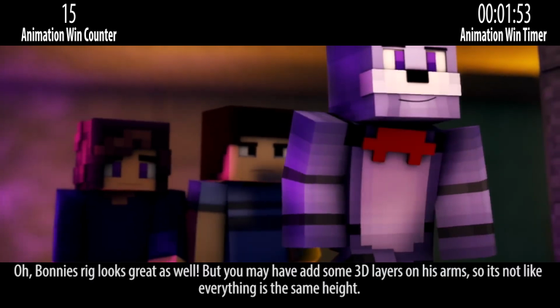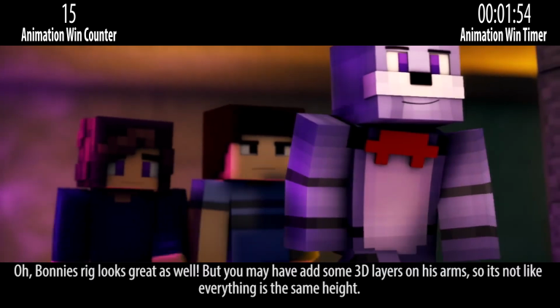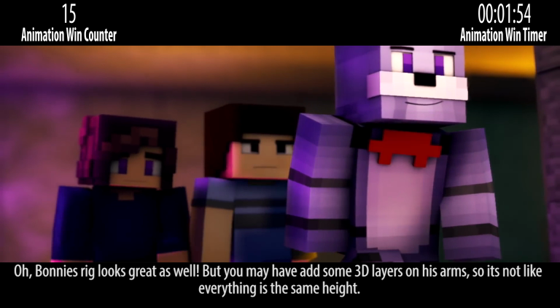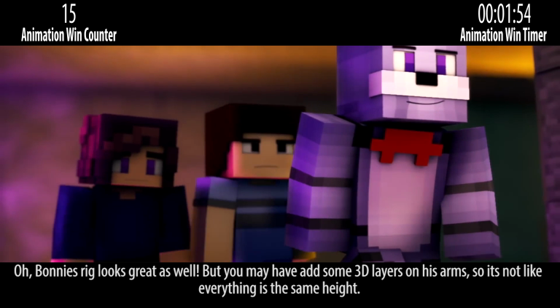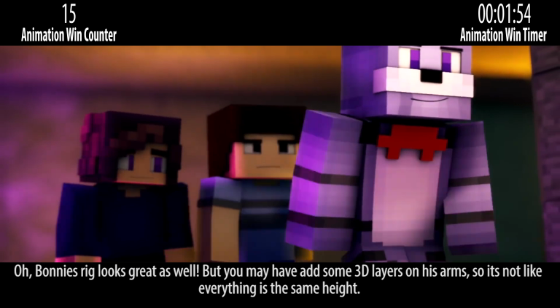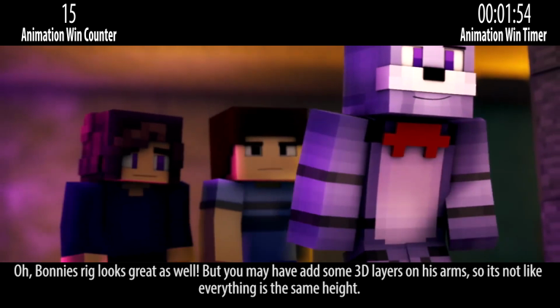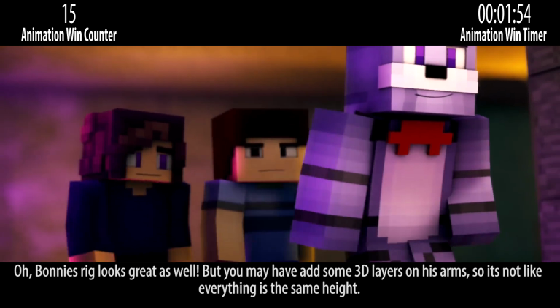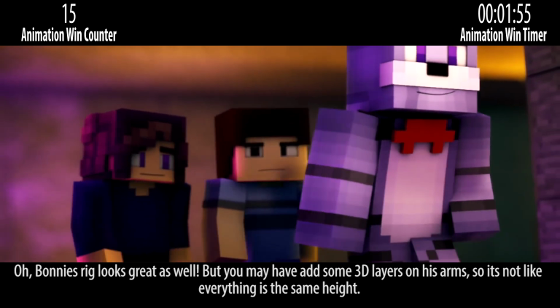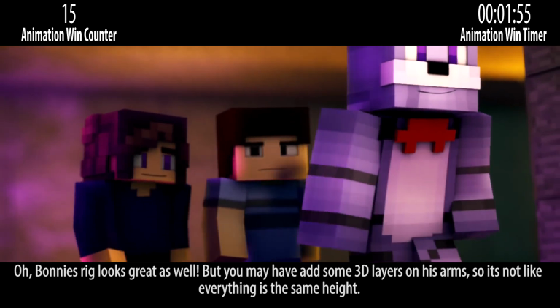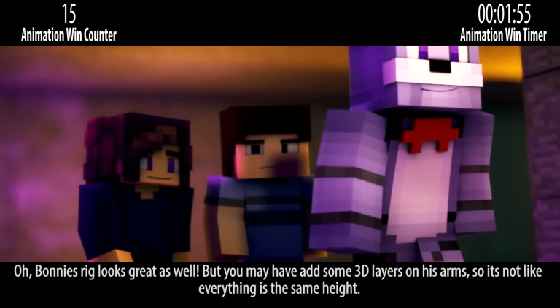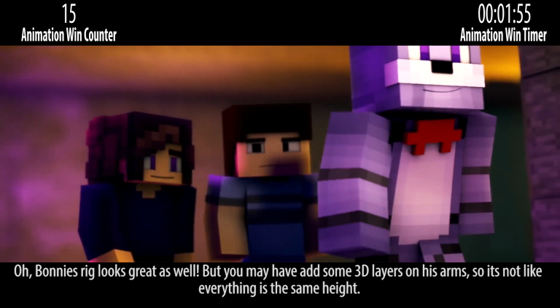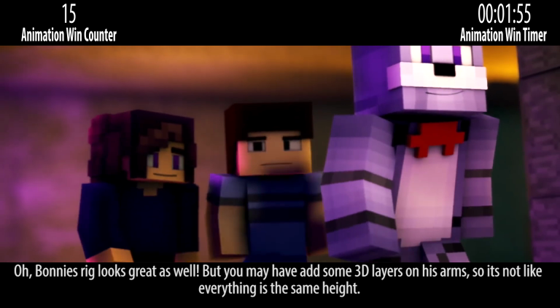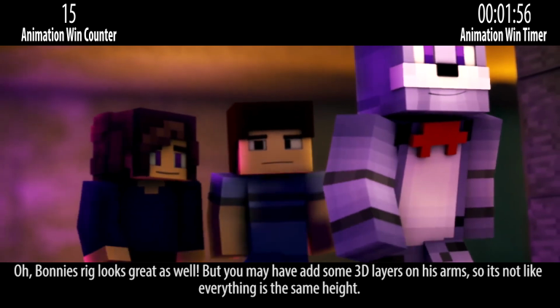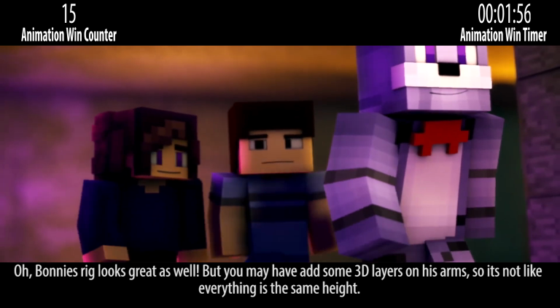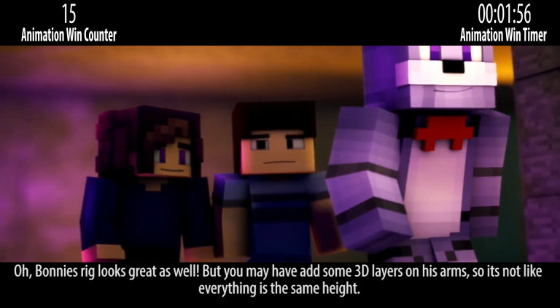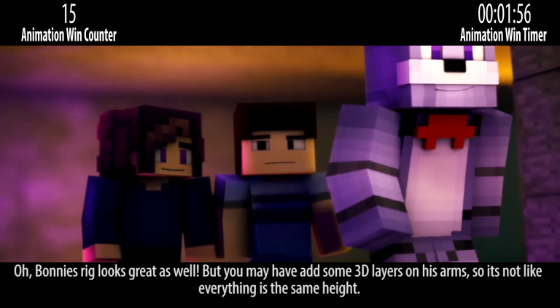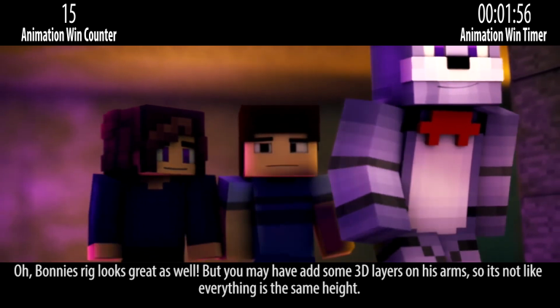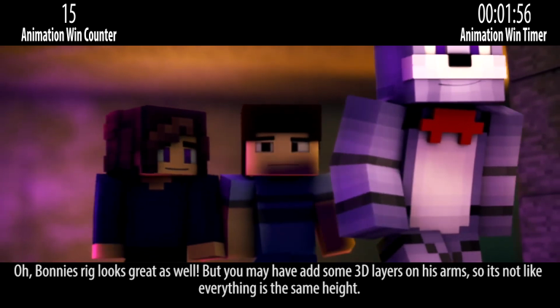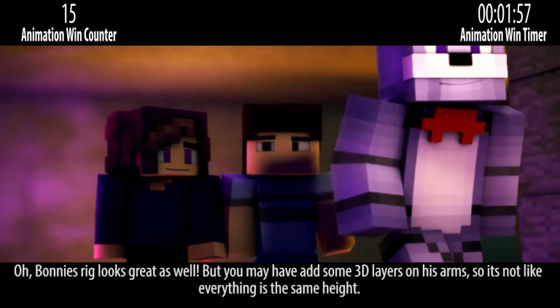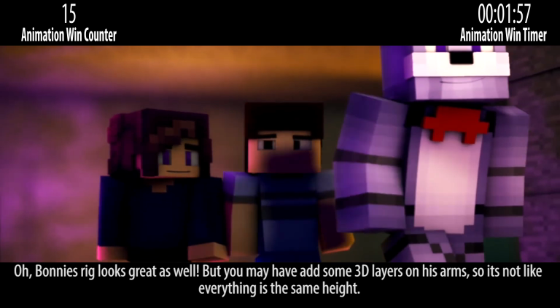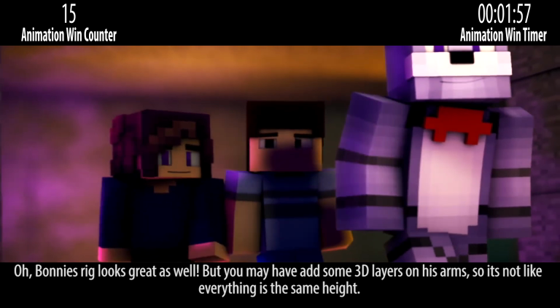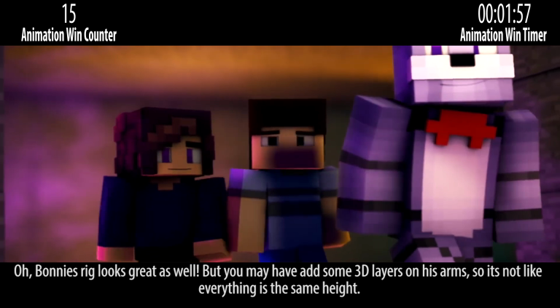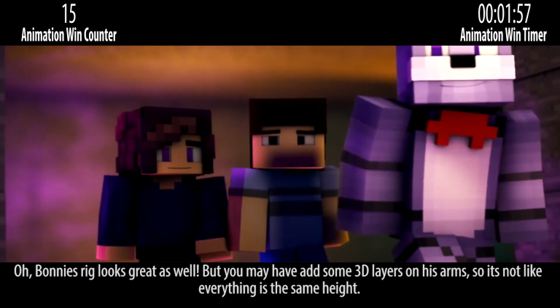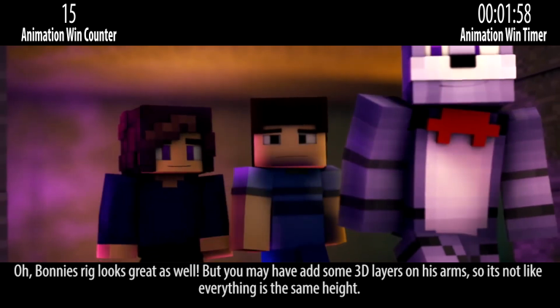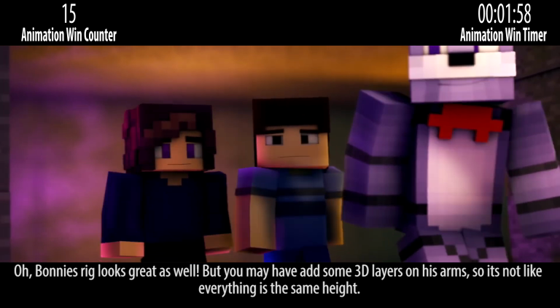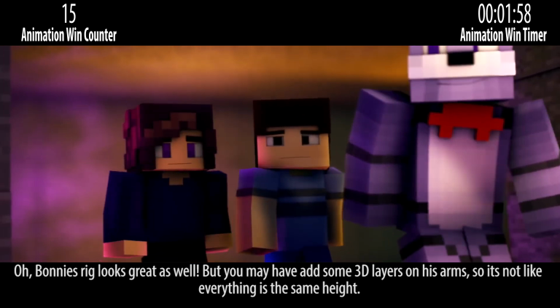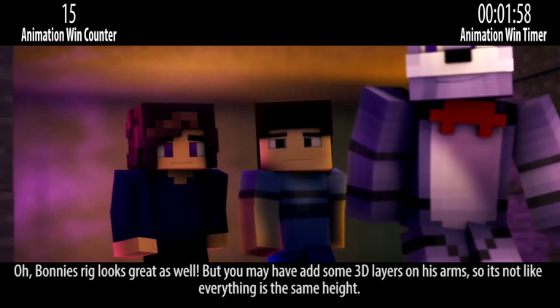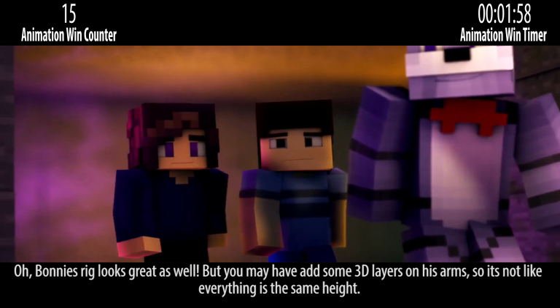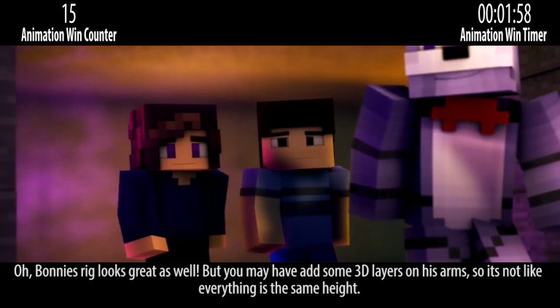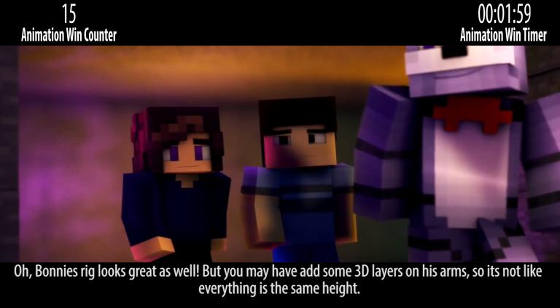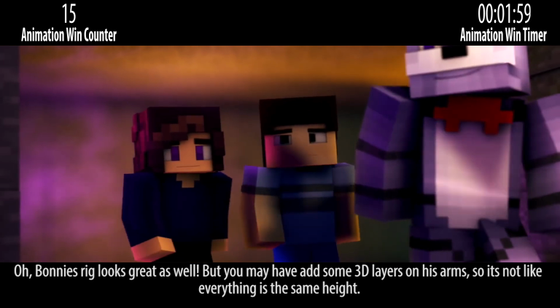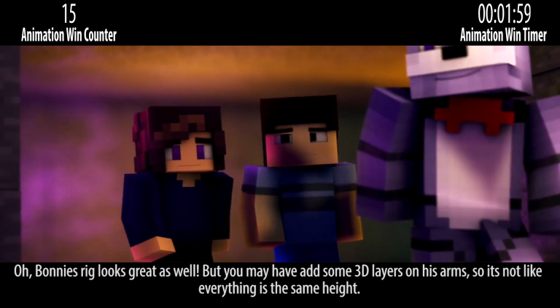Bonnie's wig looks great as well. But you may have added some 3D layers on his arms, so it's not like everything is the same.